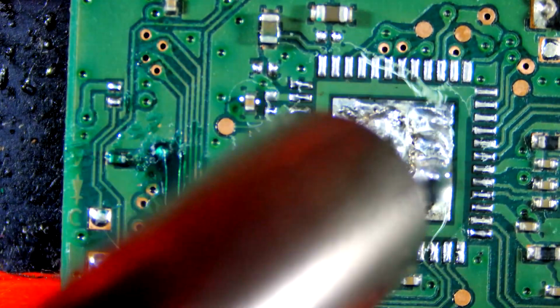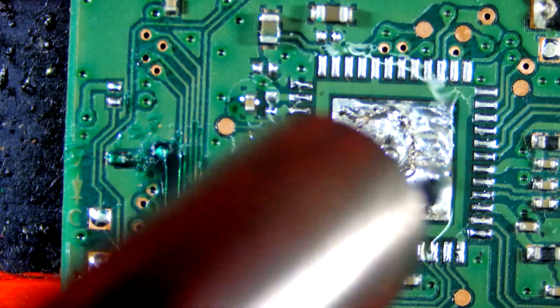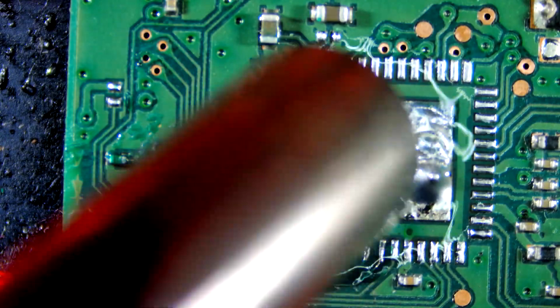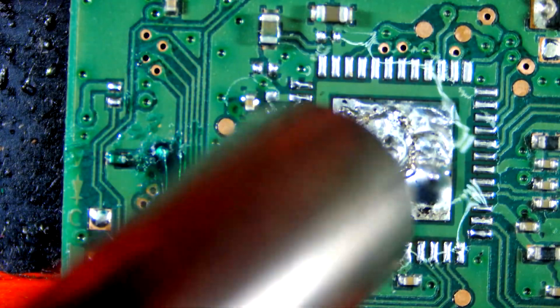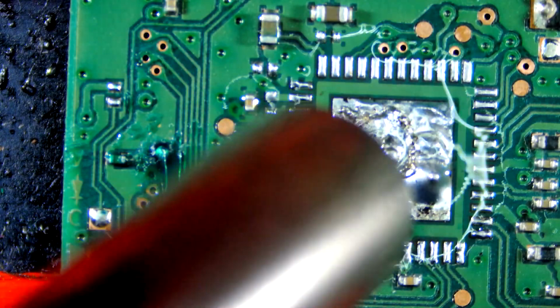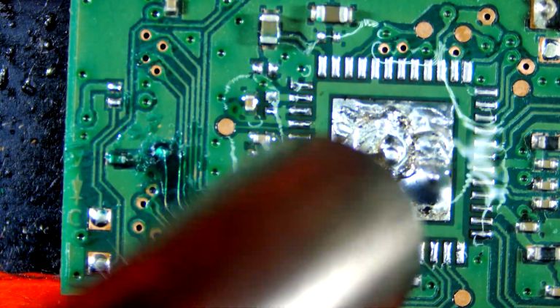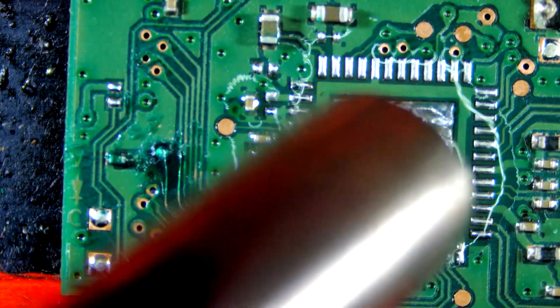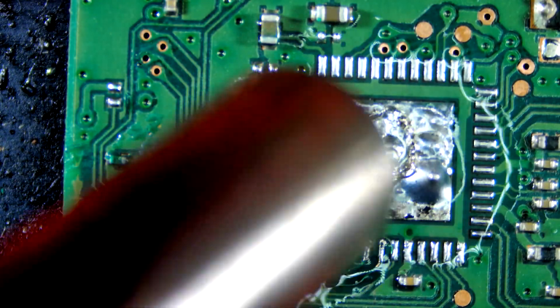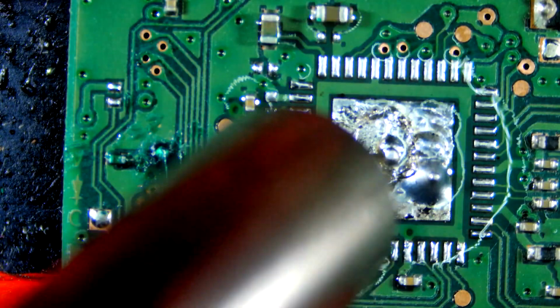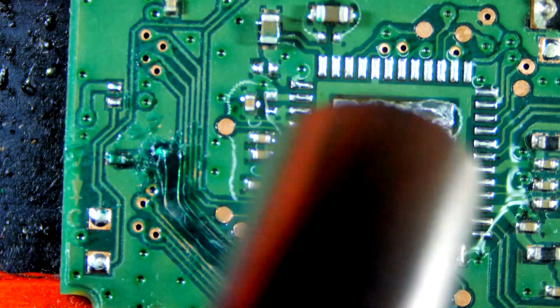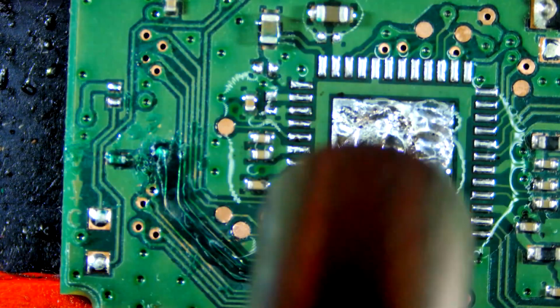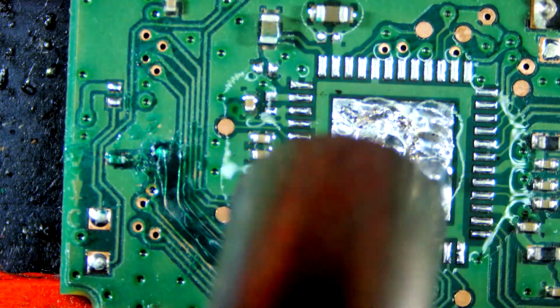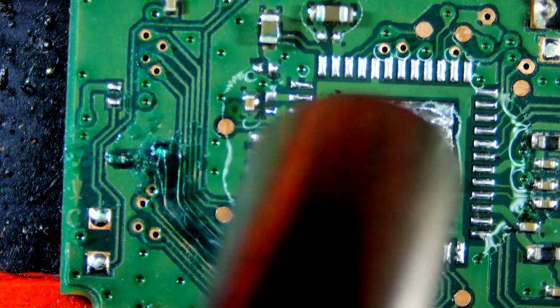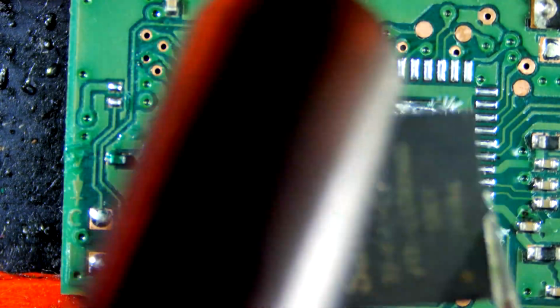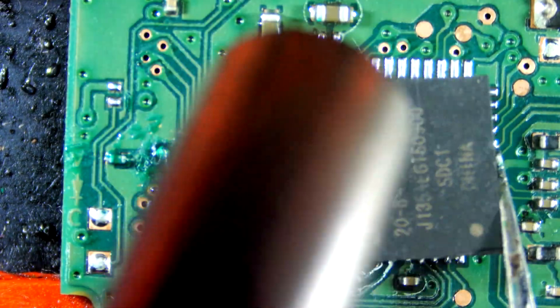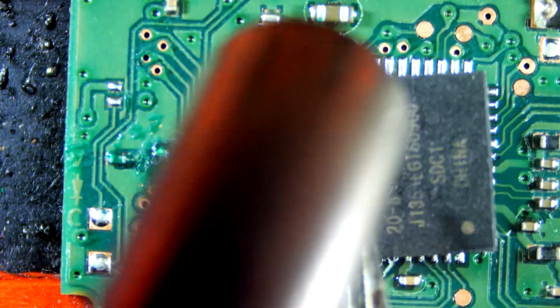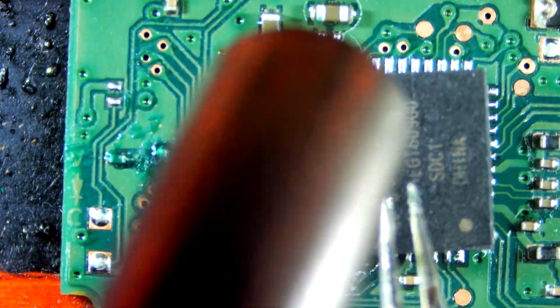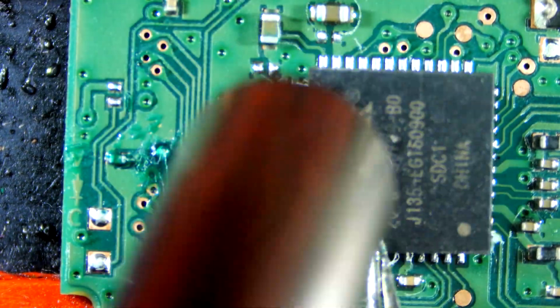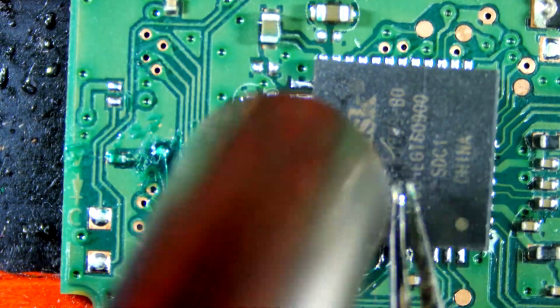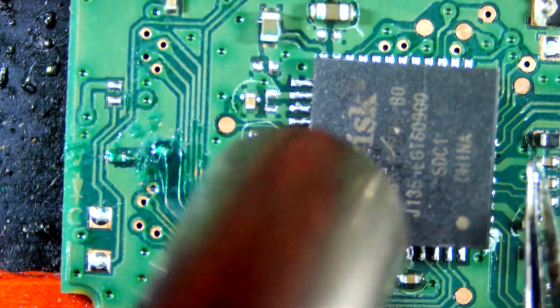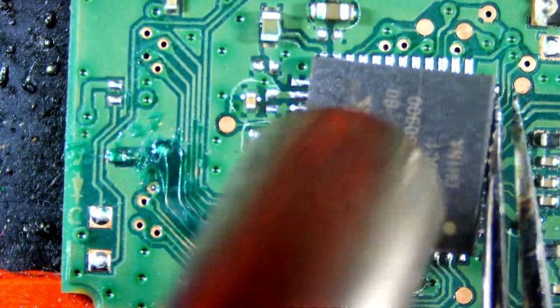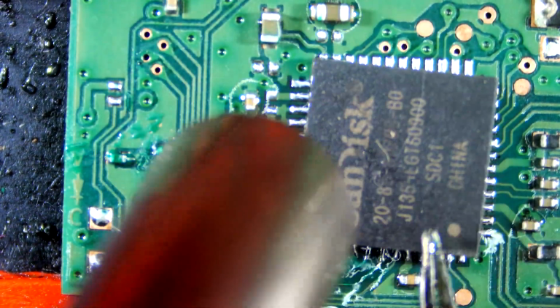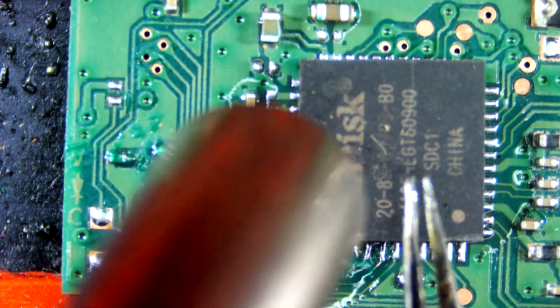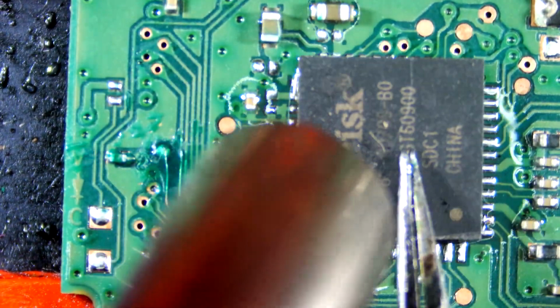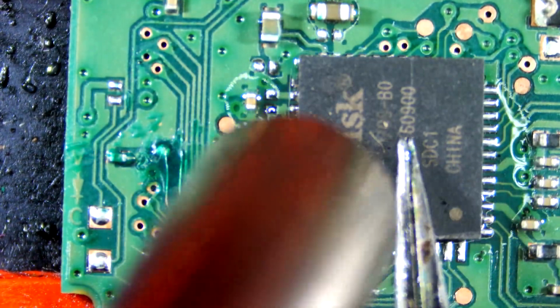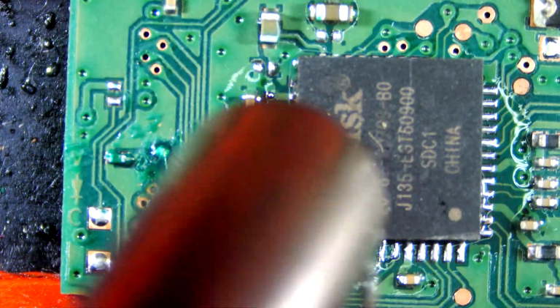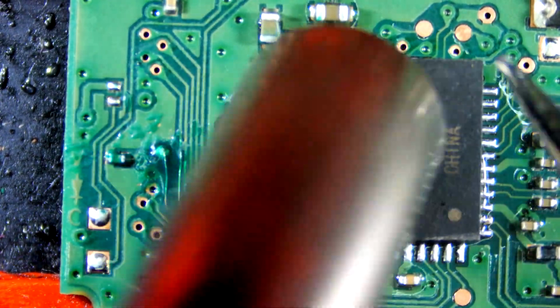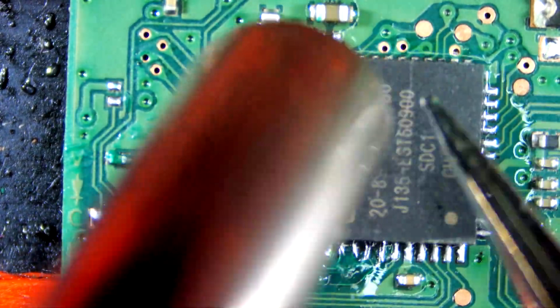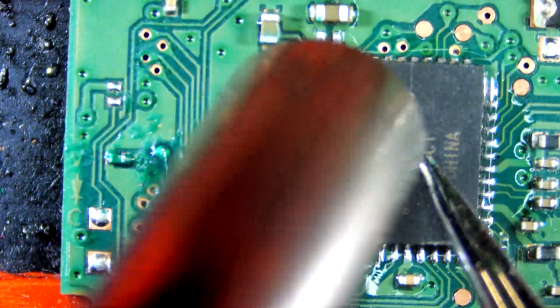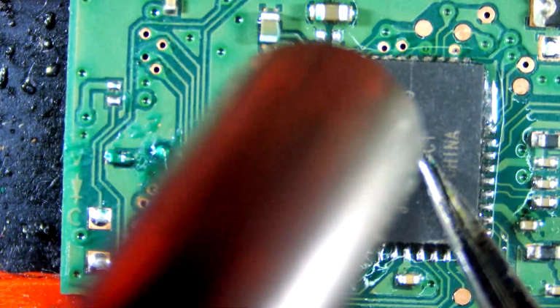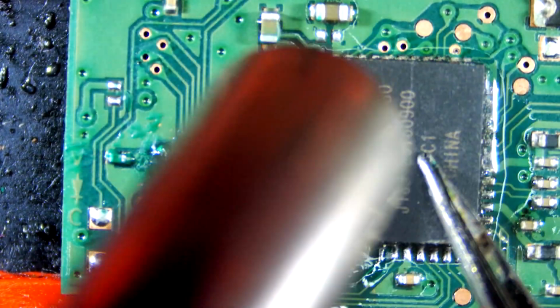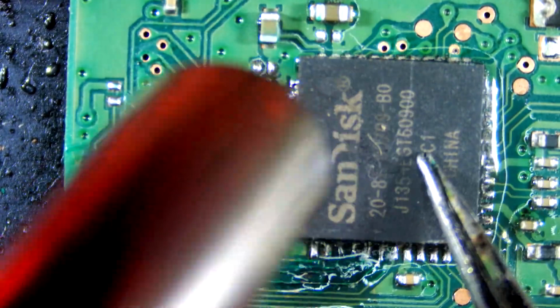Let's resolder the controller — first heat the board with hot air, then place the chip on the board, making sure to align it properly.